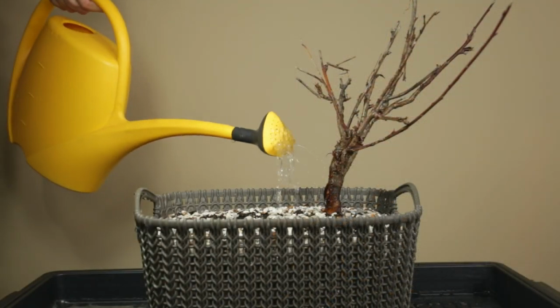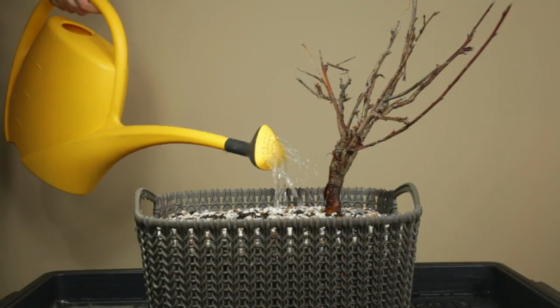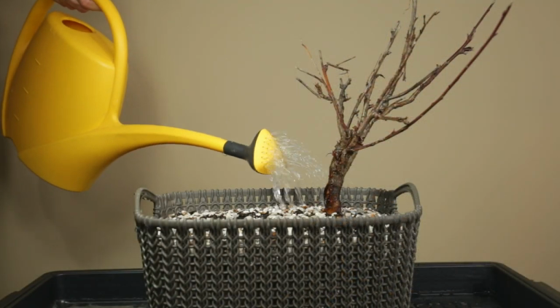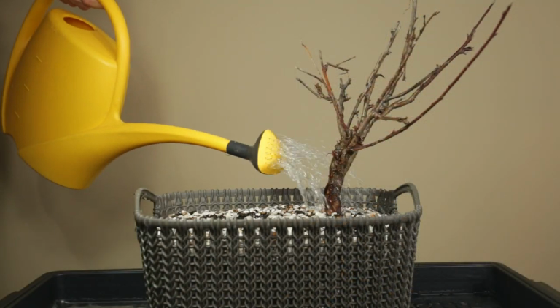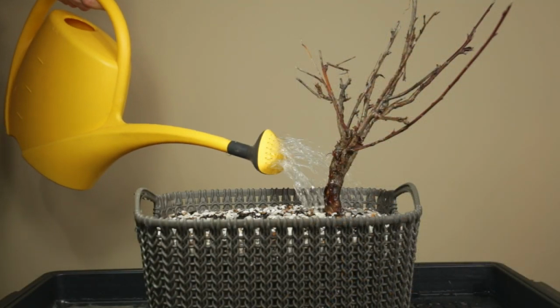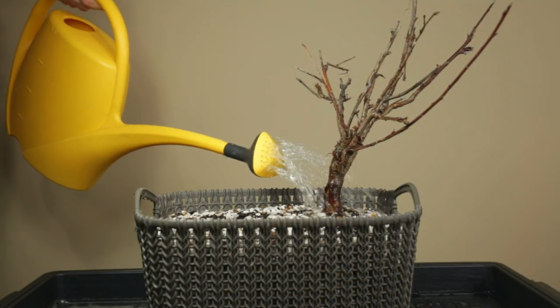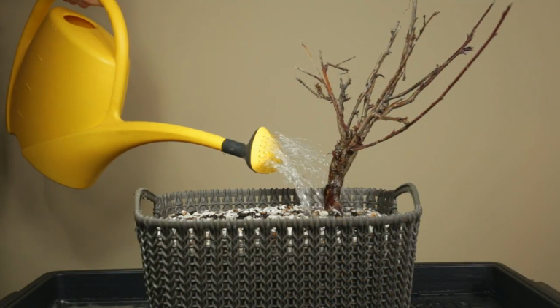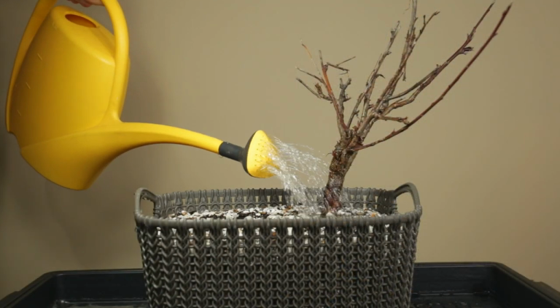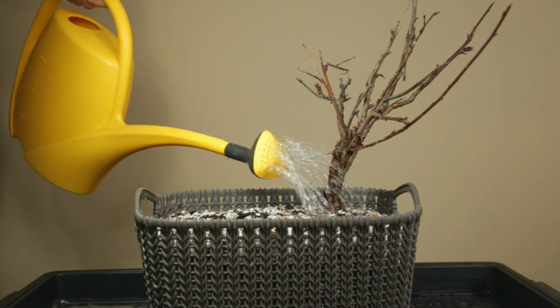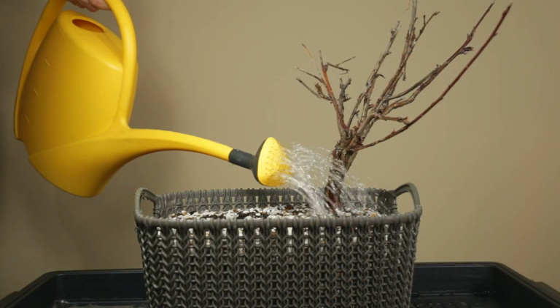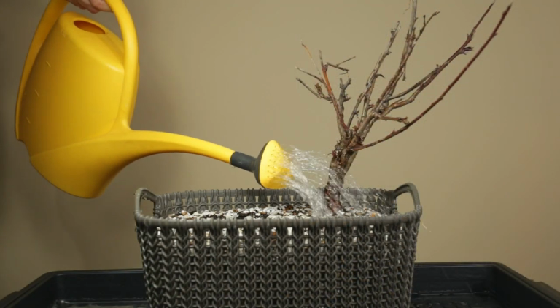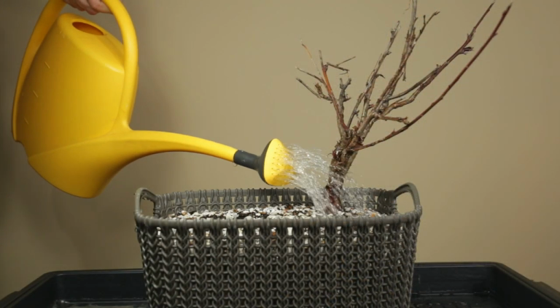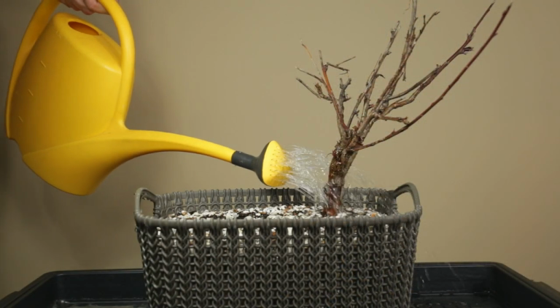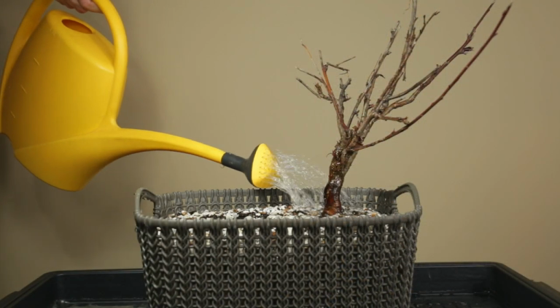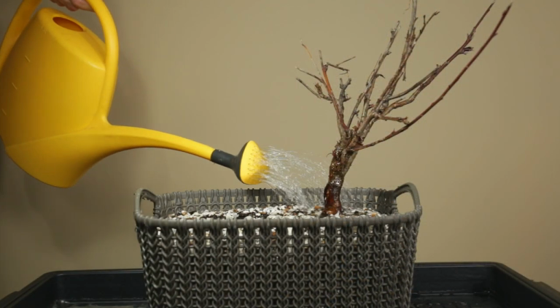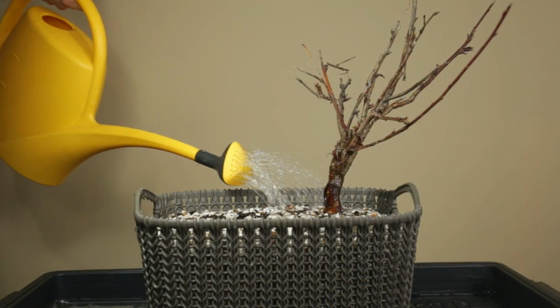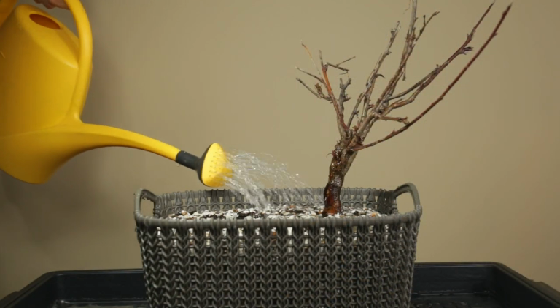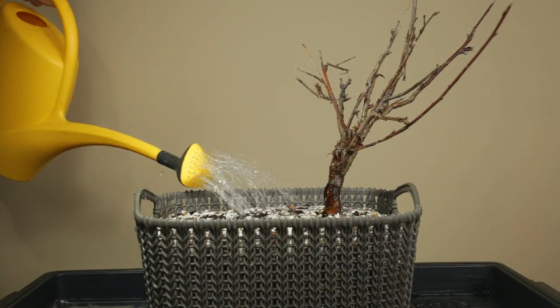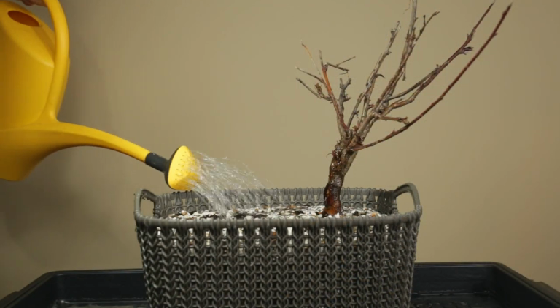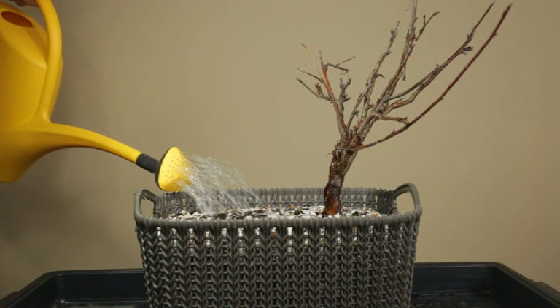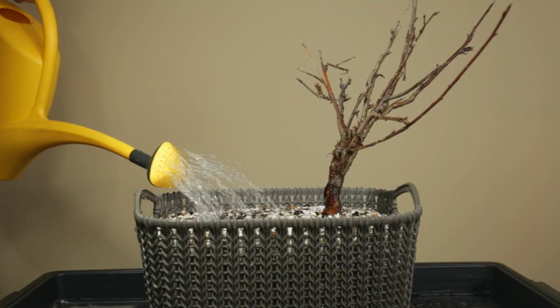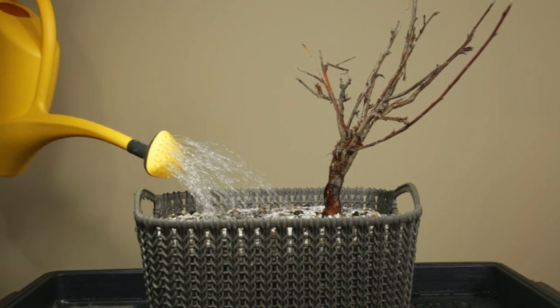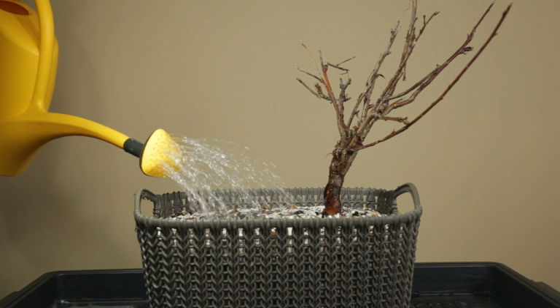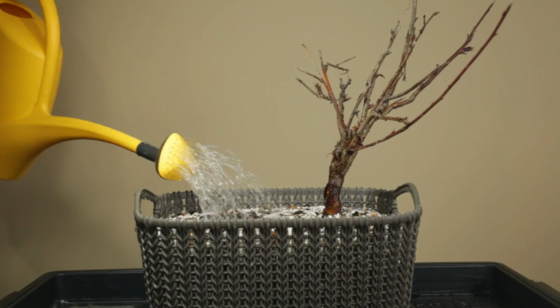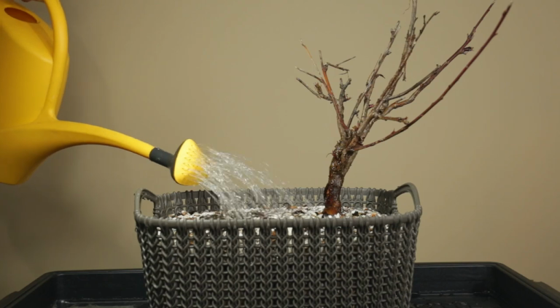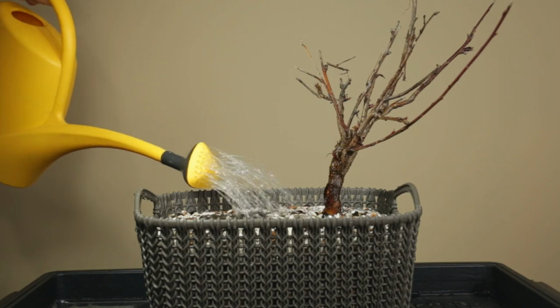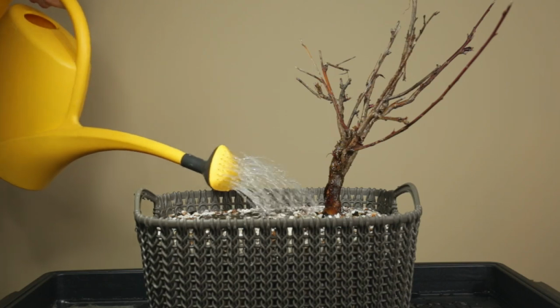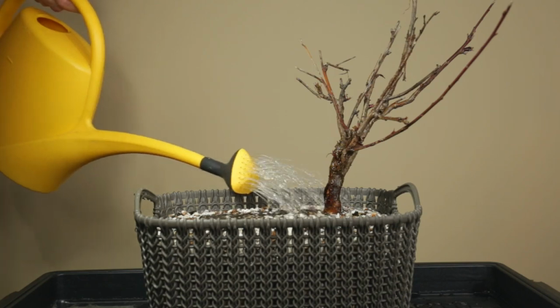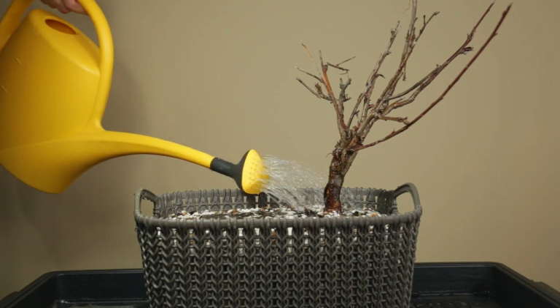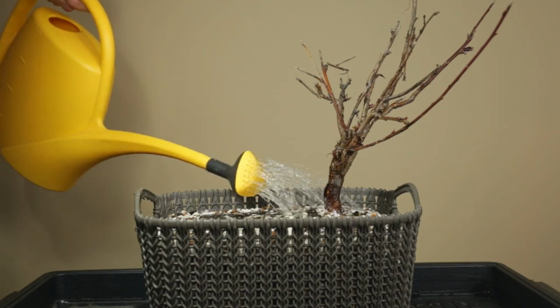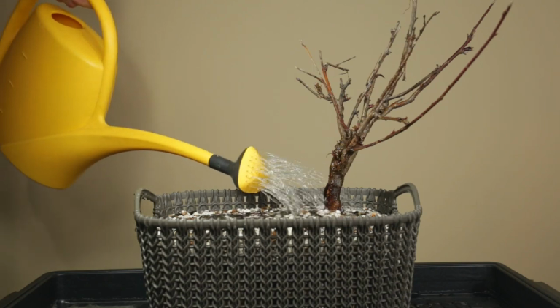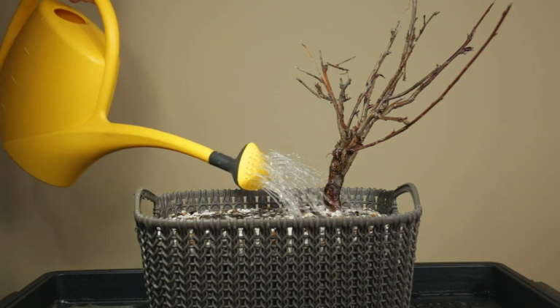Since the soil was completely dry, a thorough watering is required before proceeding with the pruning part.